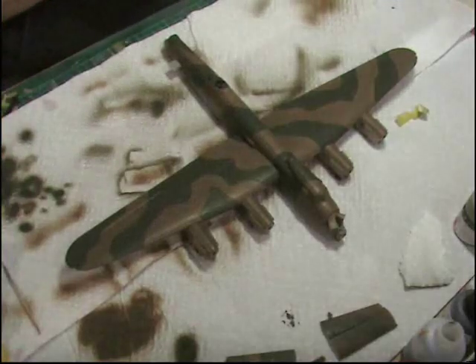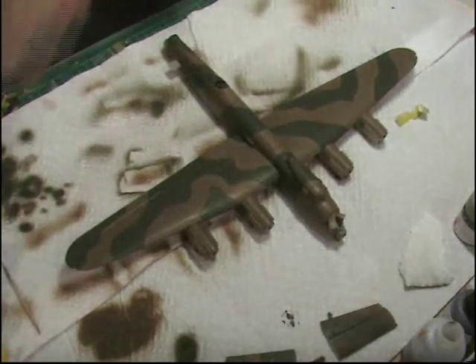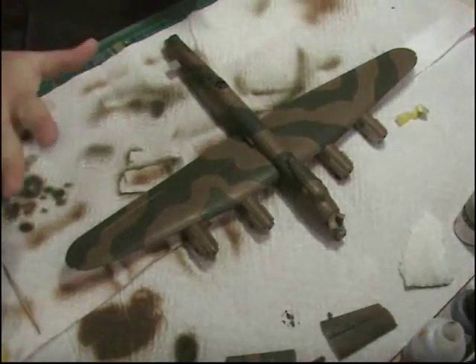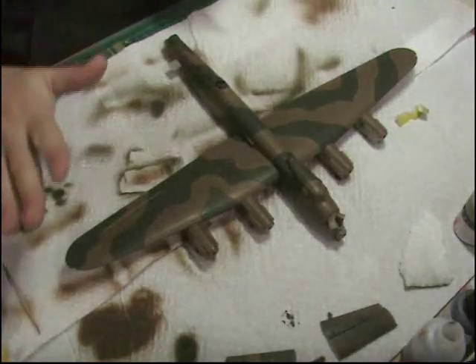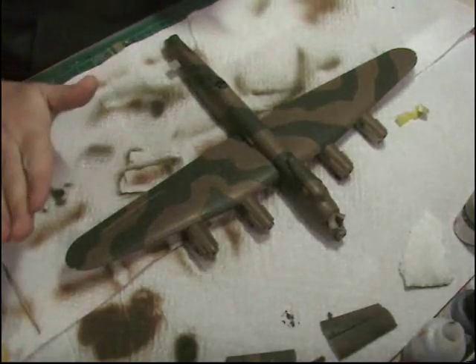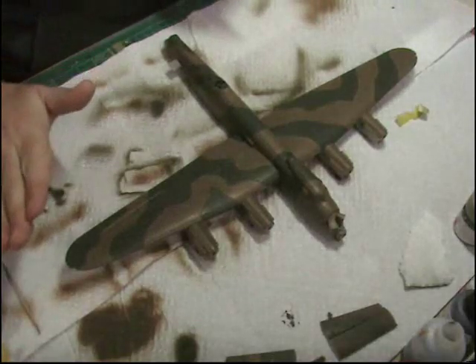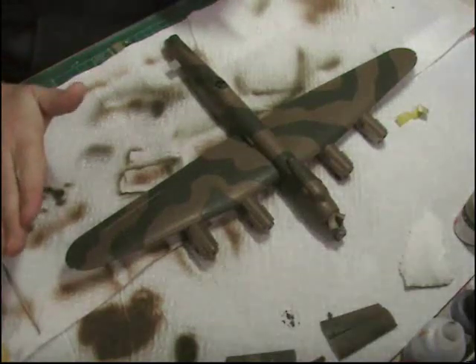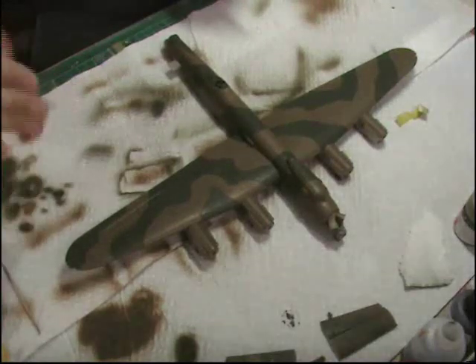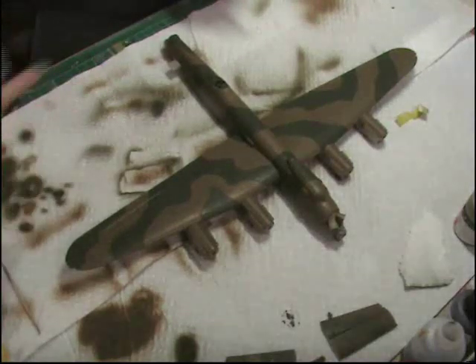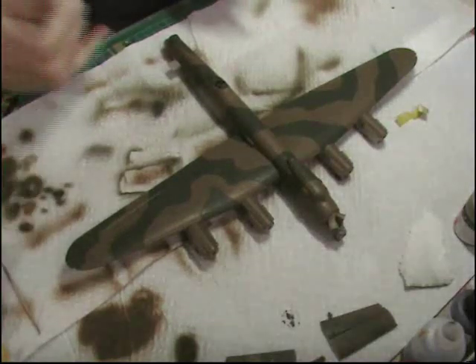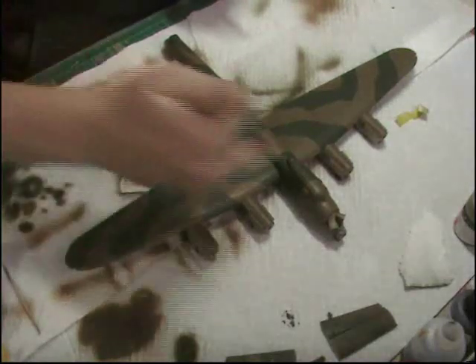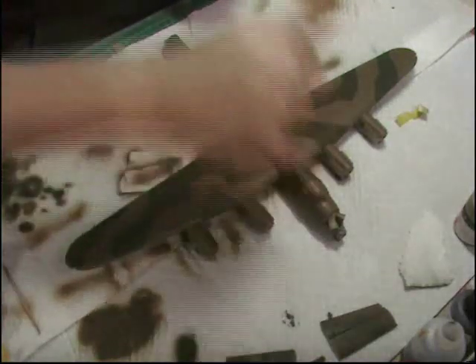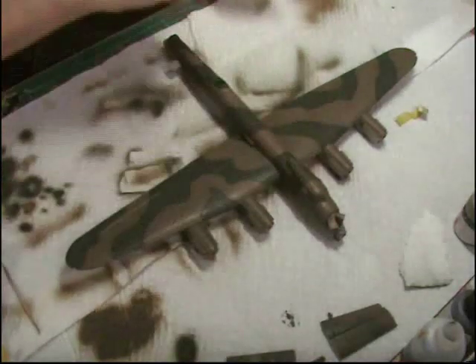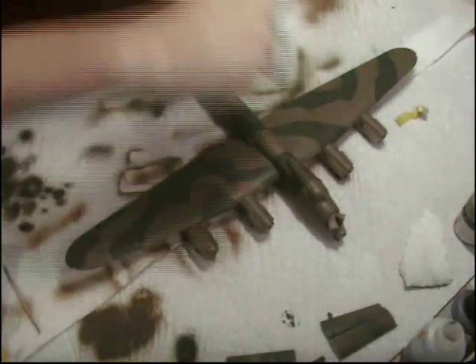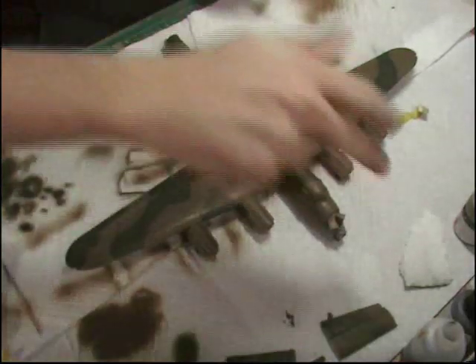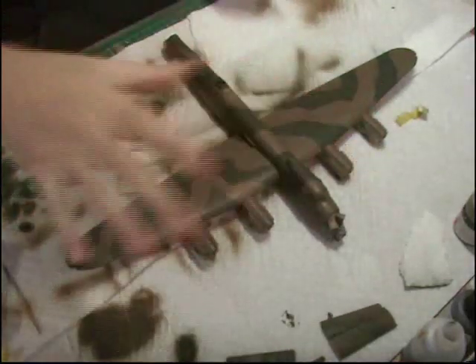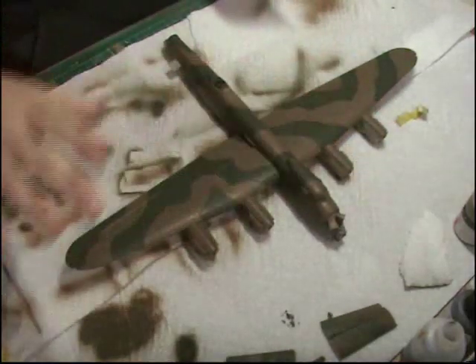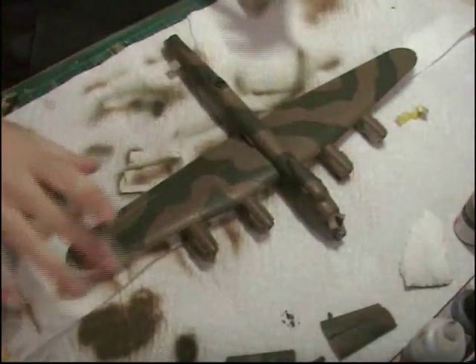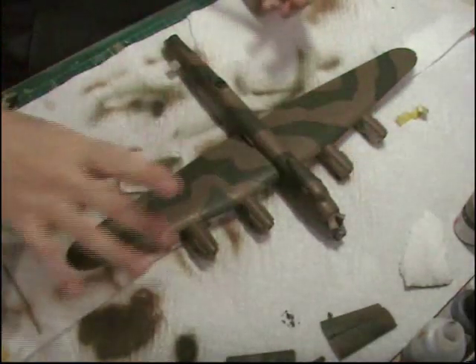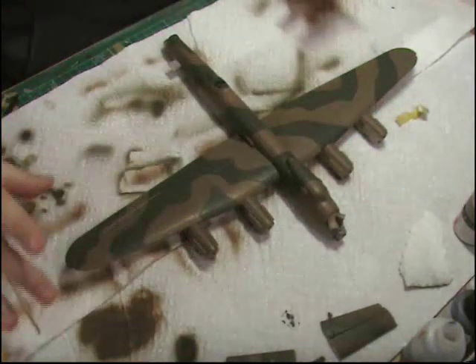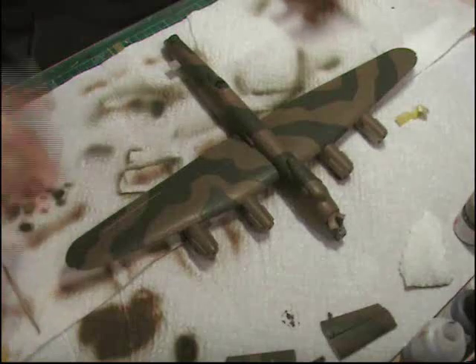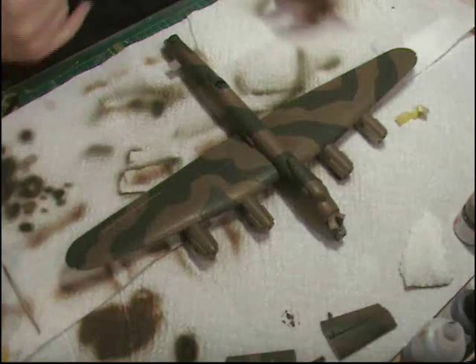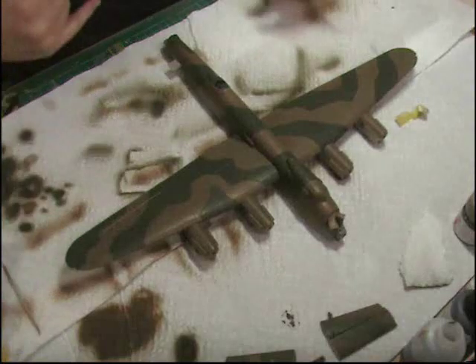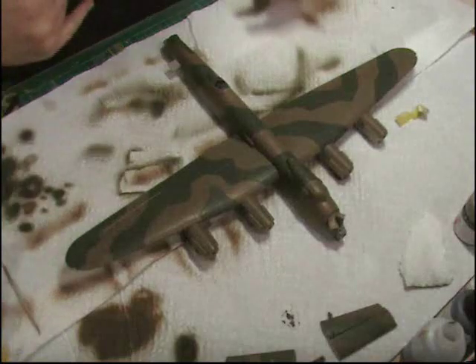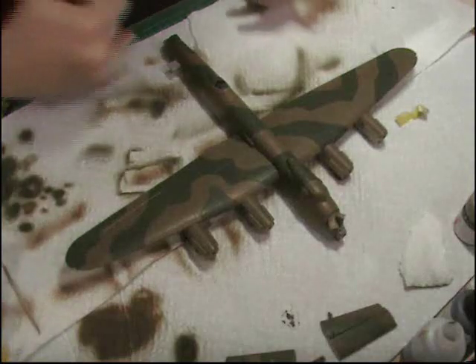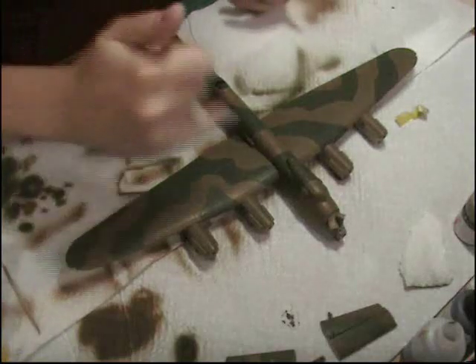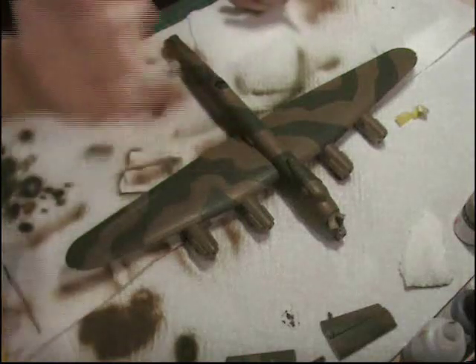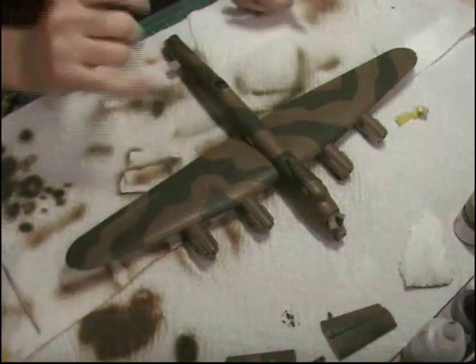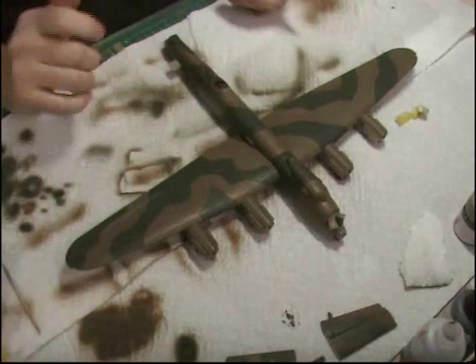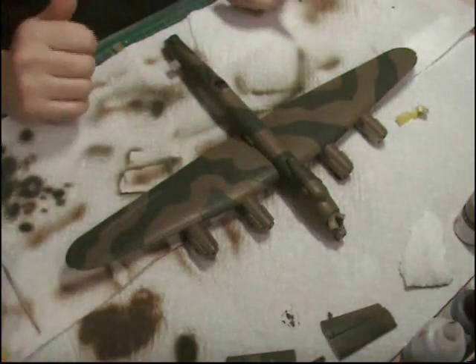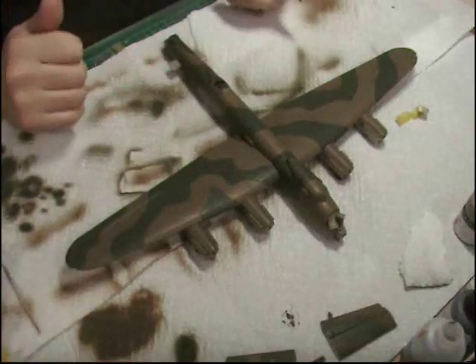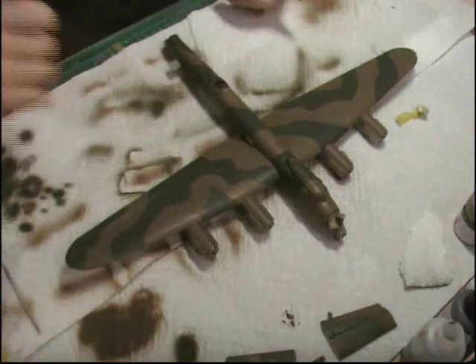Next it's going to have the mask up all down the sides. We're going to take the wings off, mask it all up and then we'll paint the black.